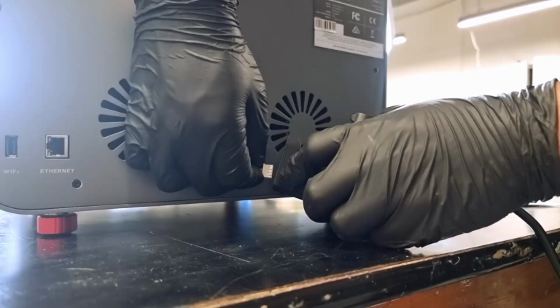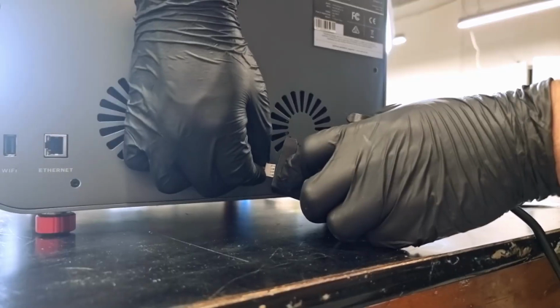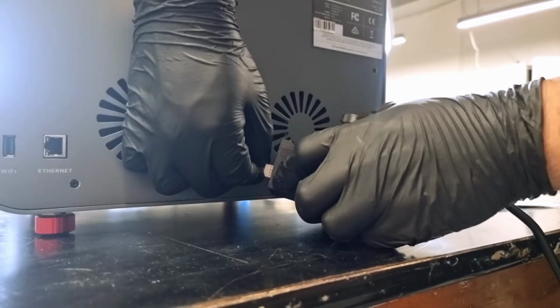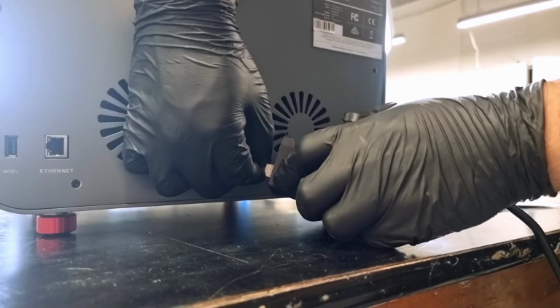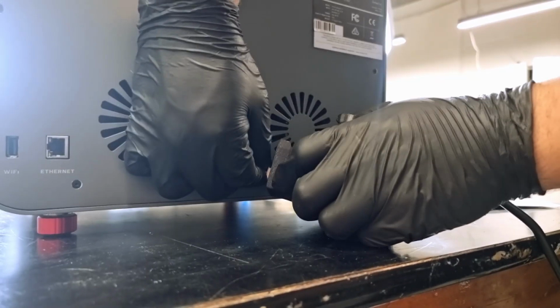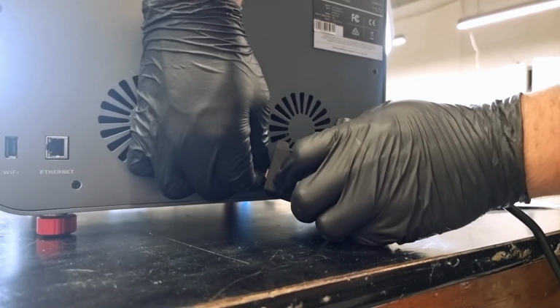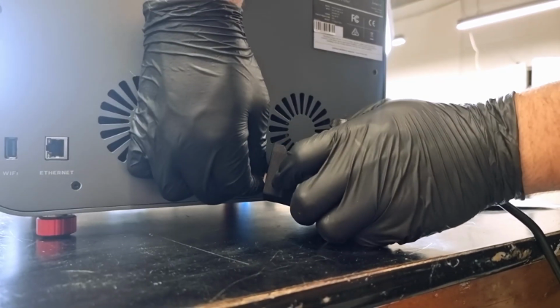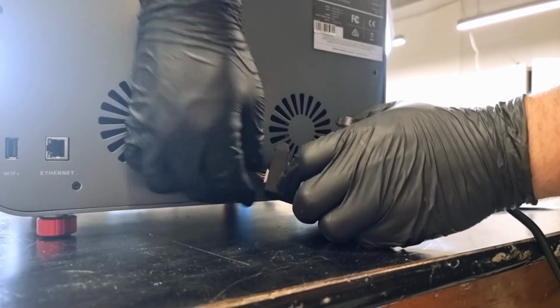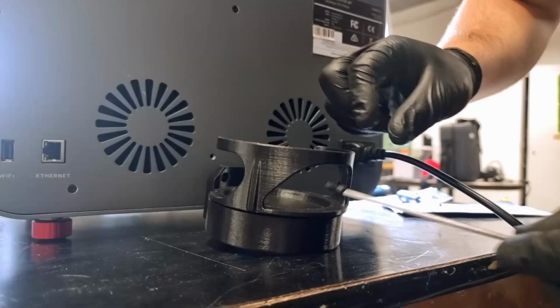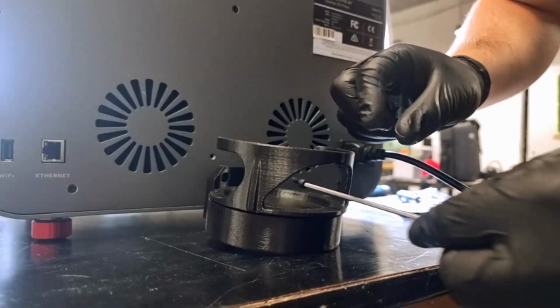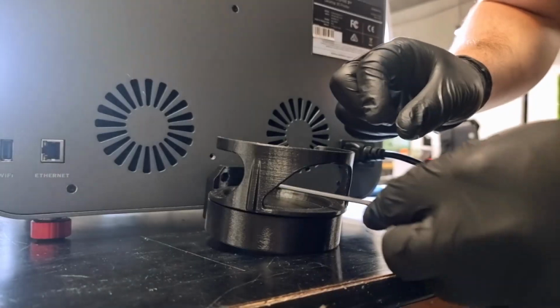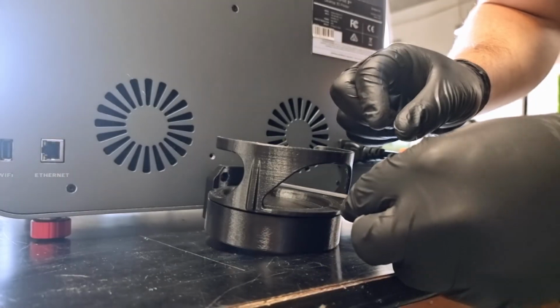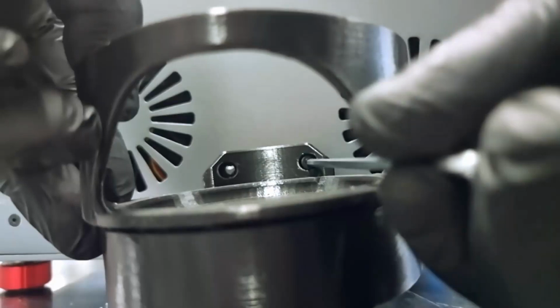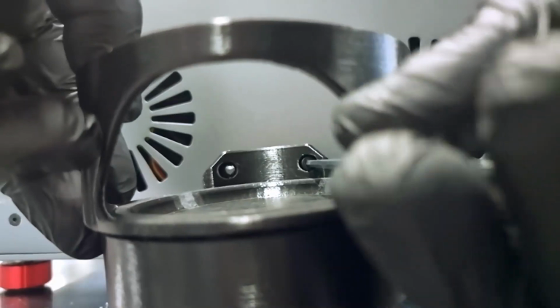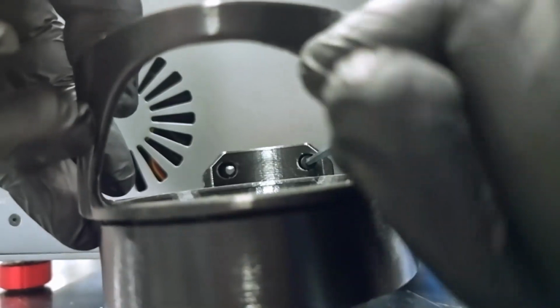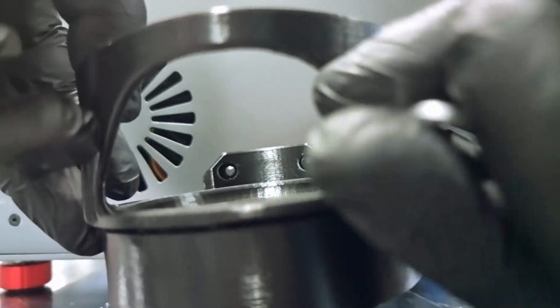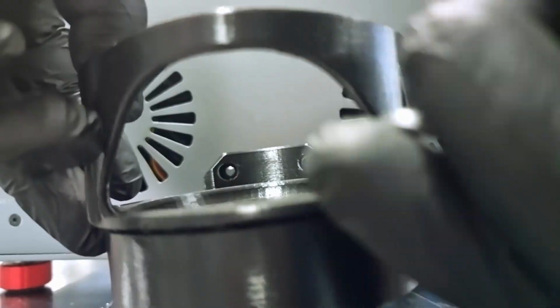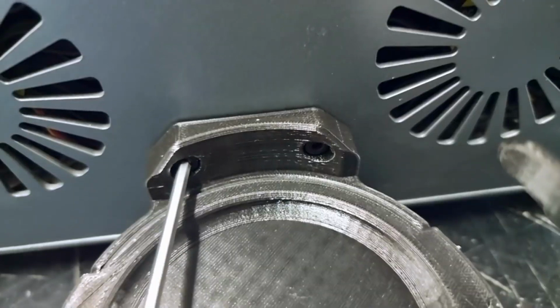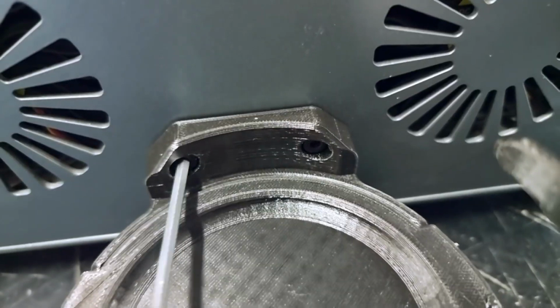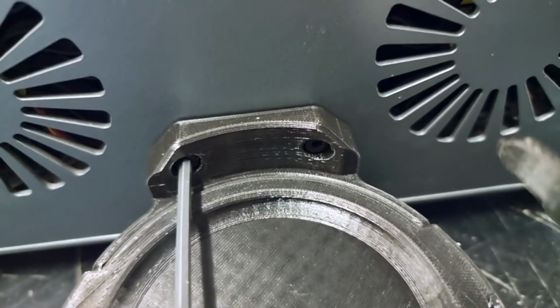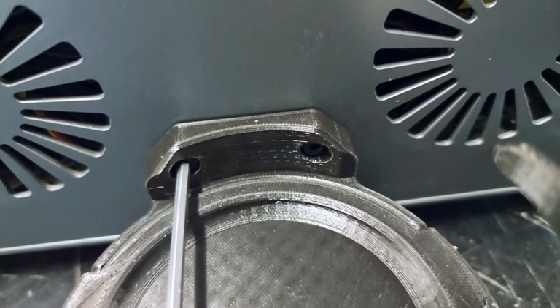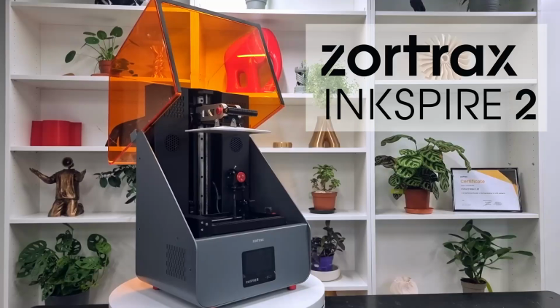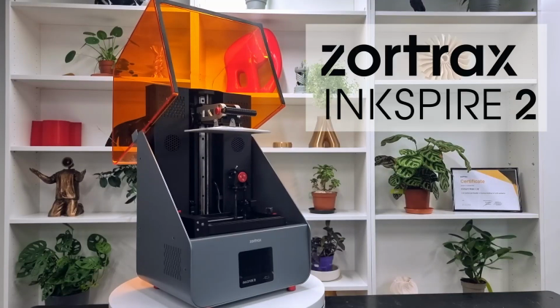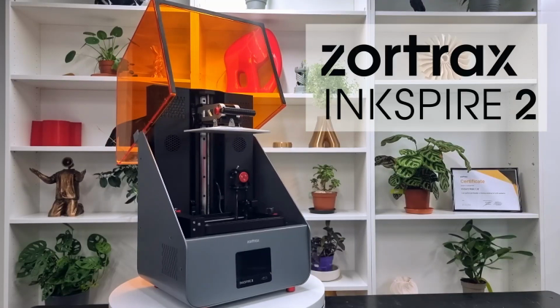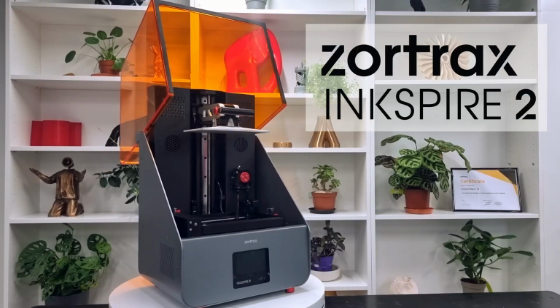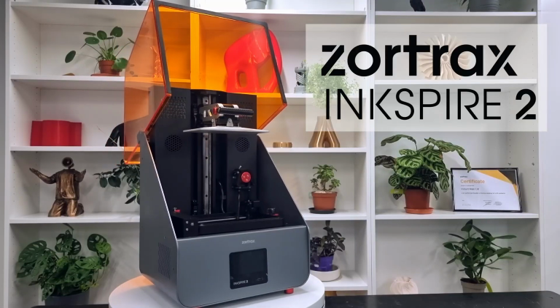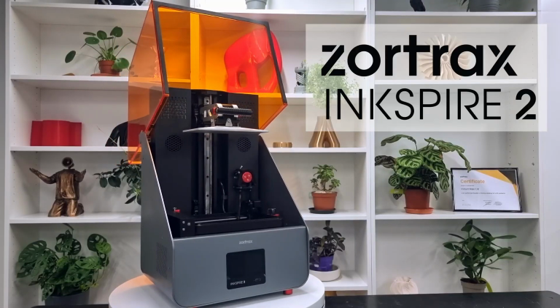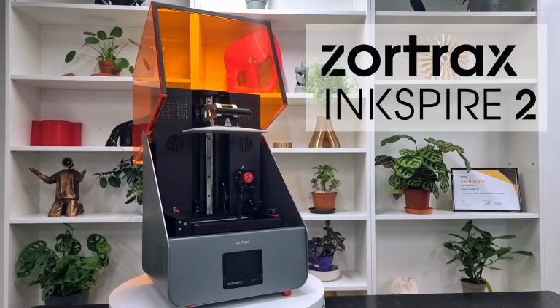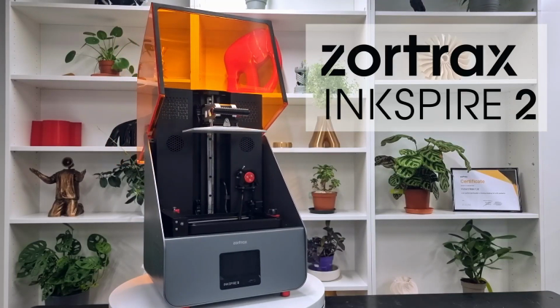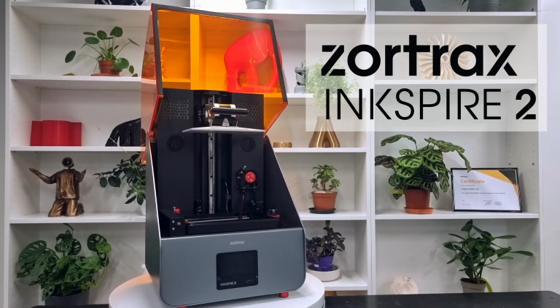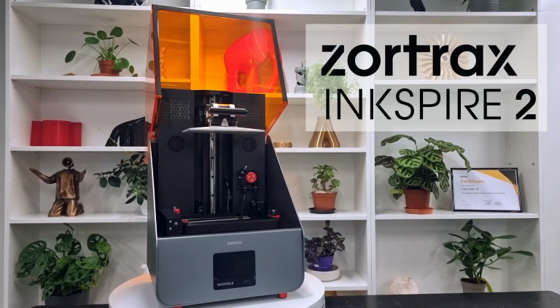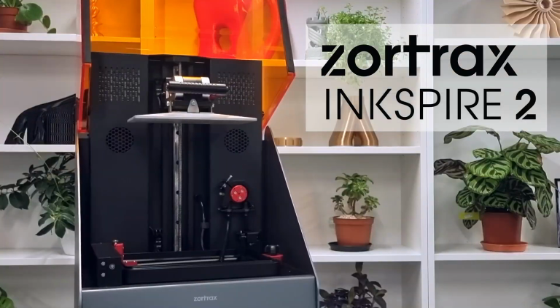Finally, we attach the bottle holder to the back of the printer. Your printer is now all set up.